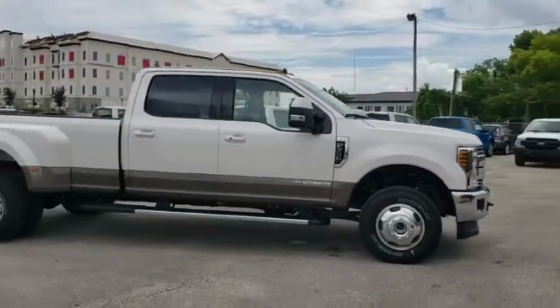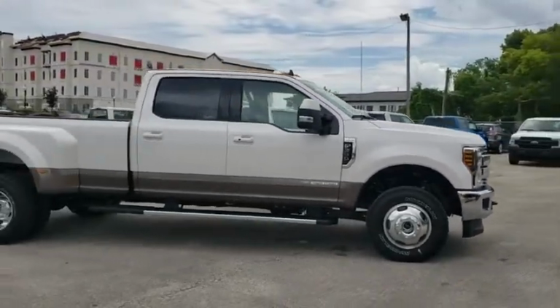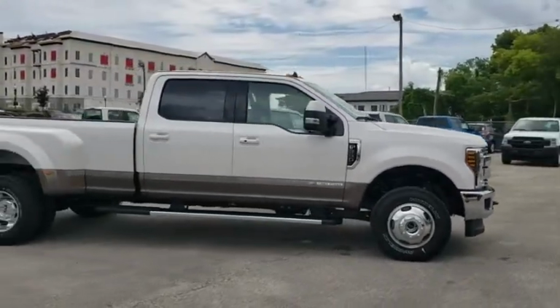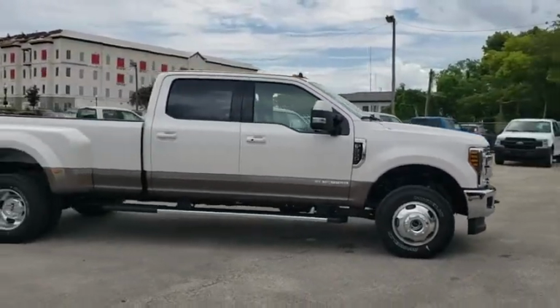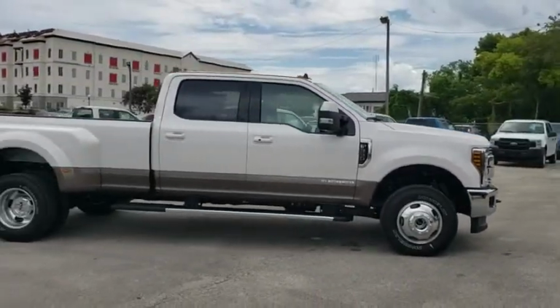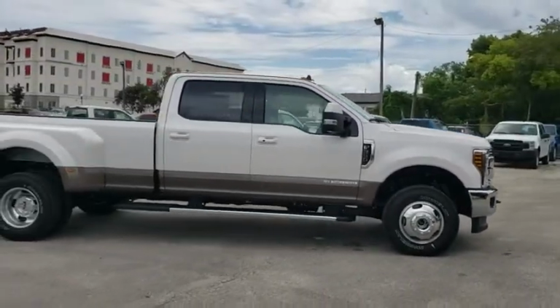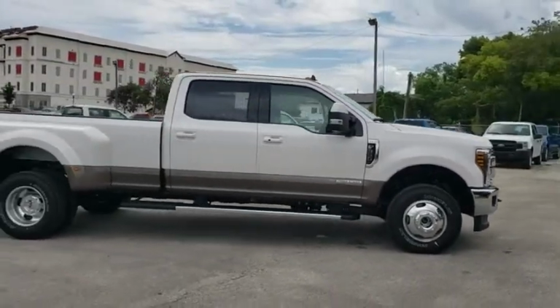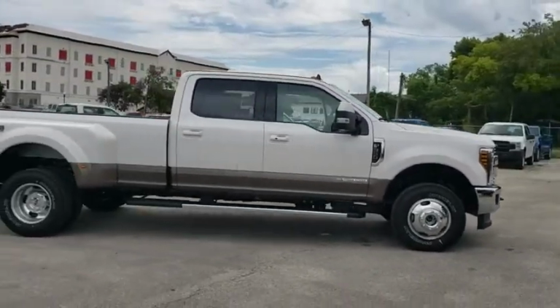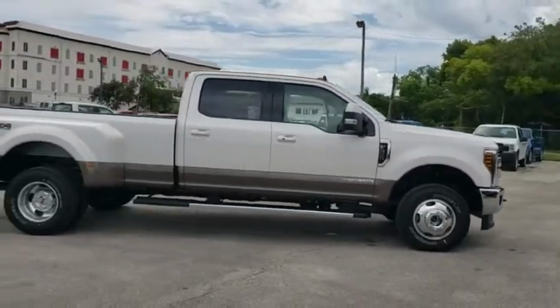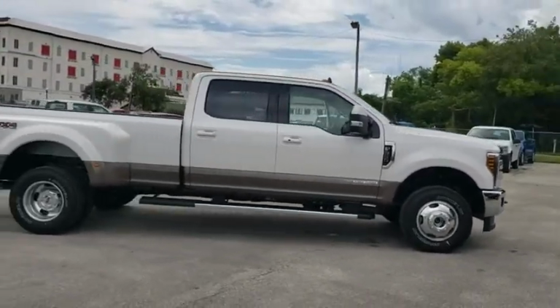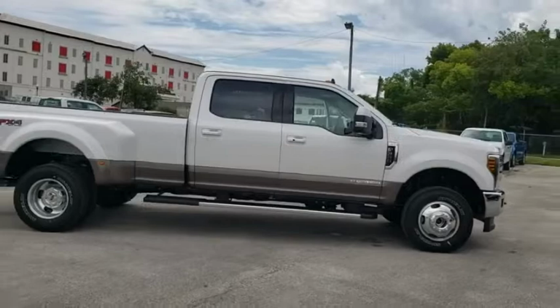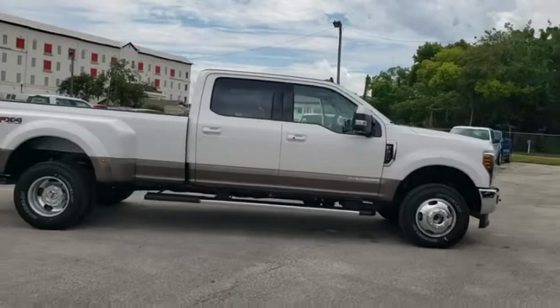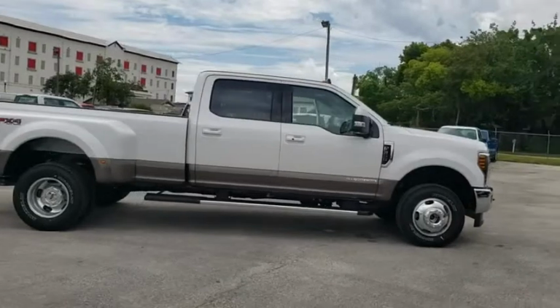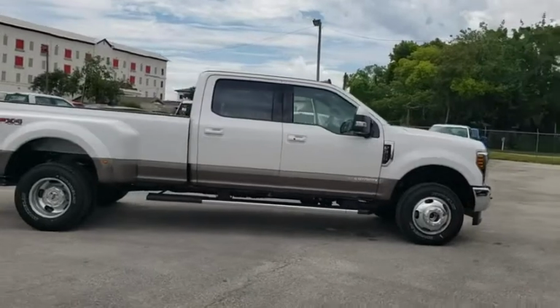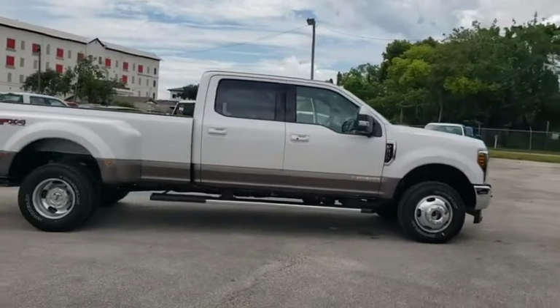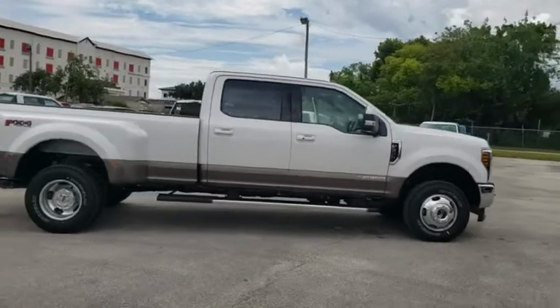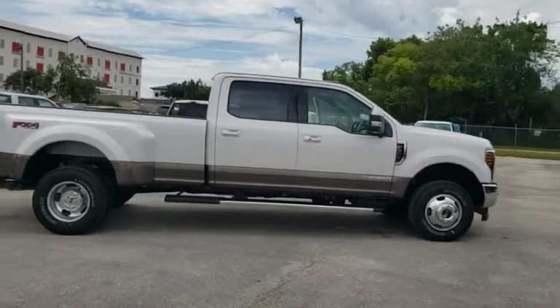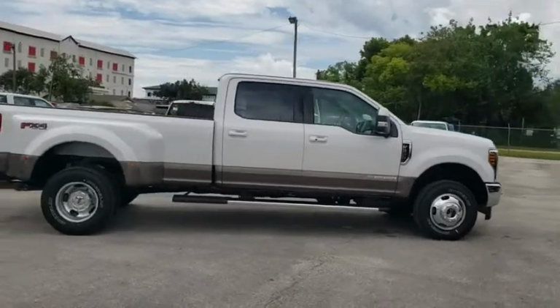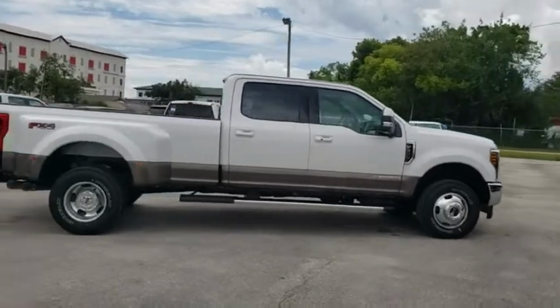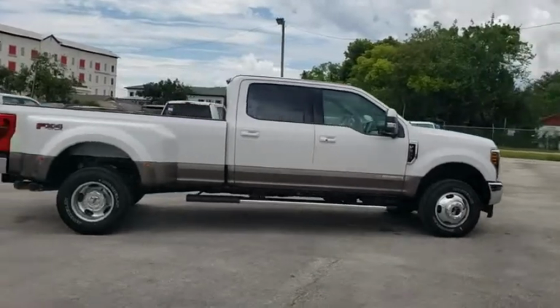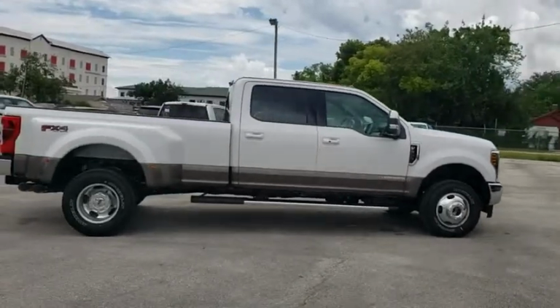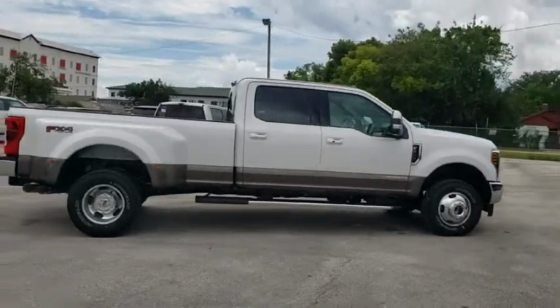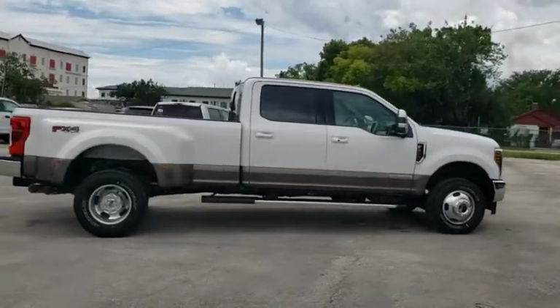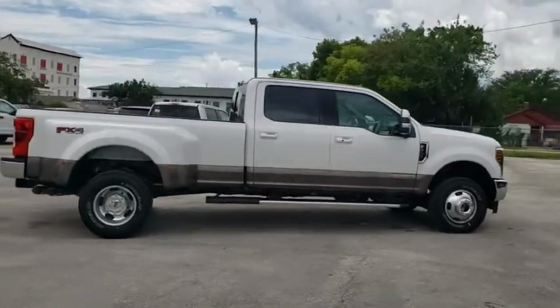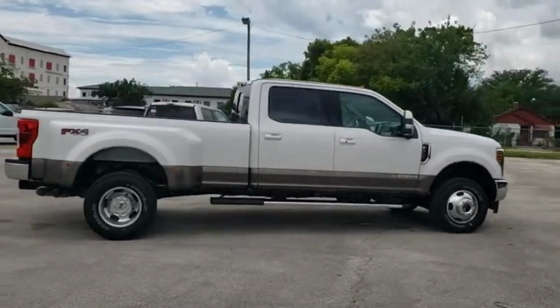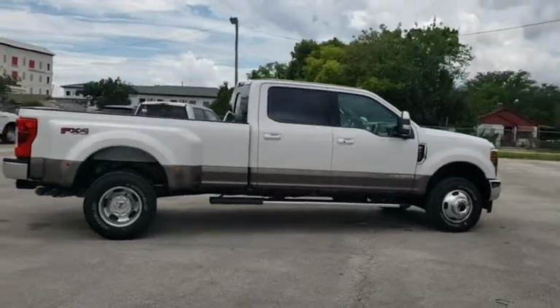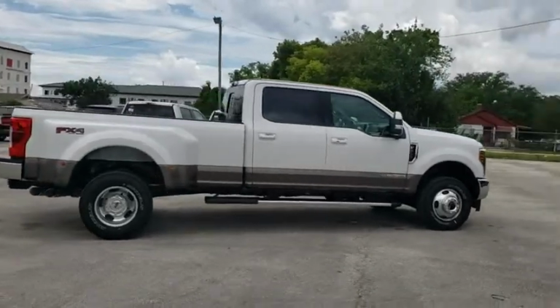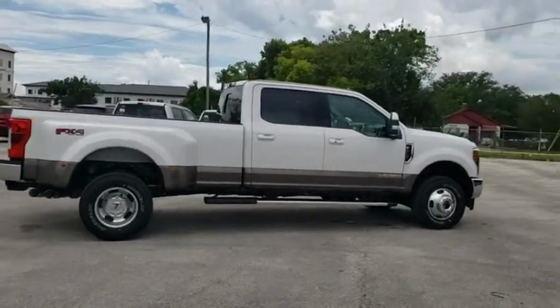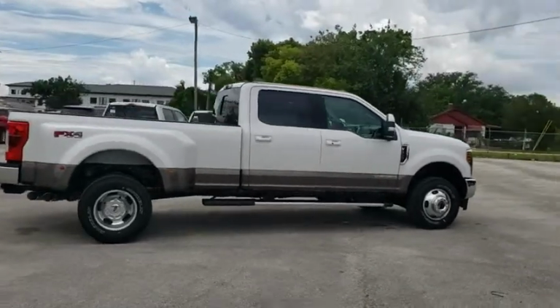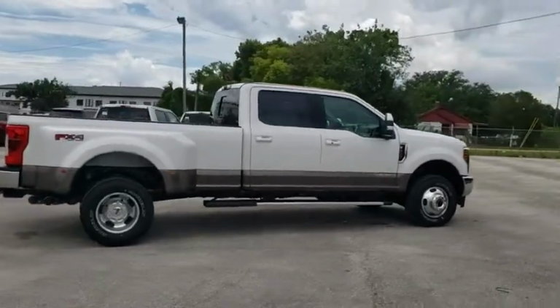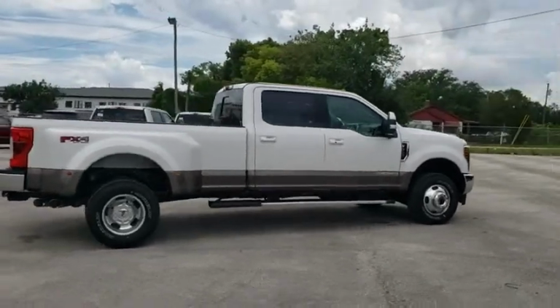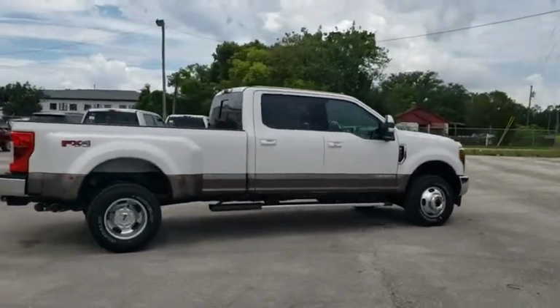Ford F-350 Super Duty. This vehicle has less than 100 miles.